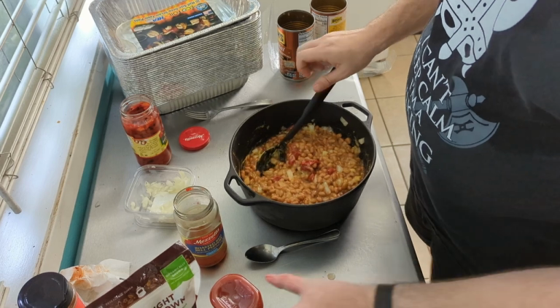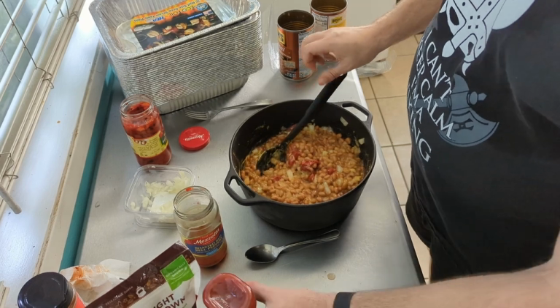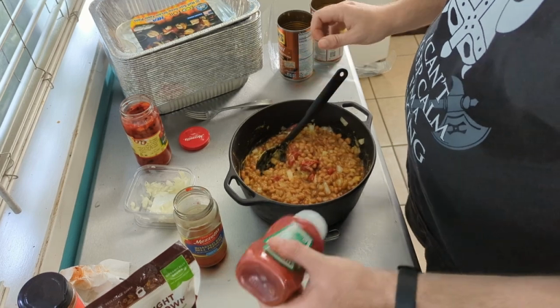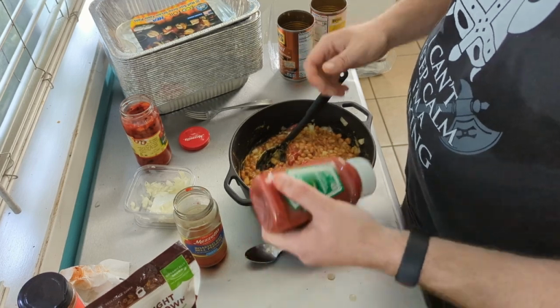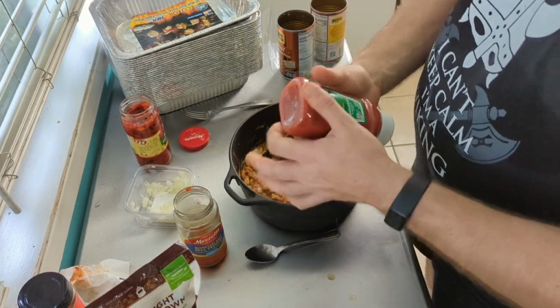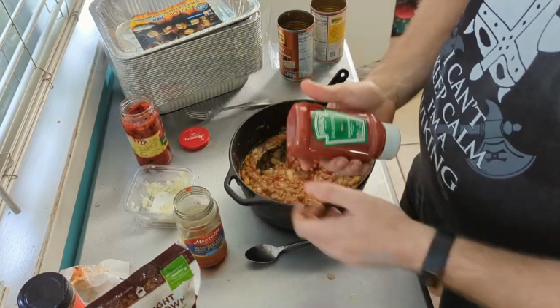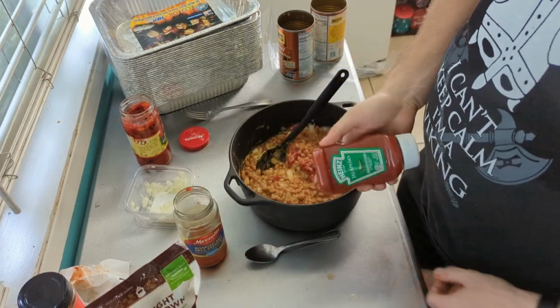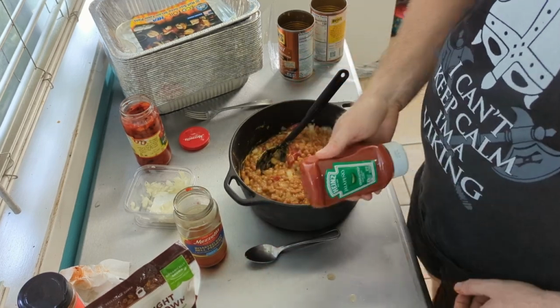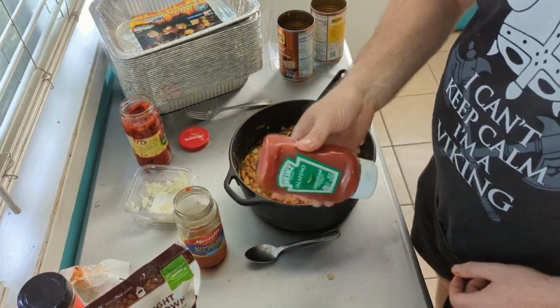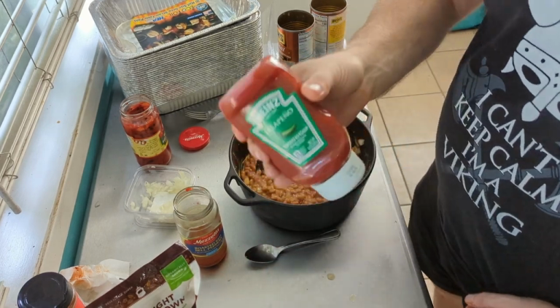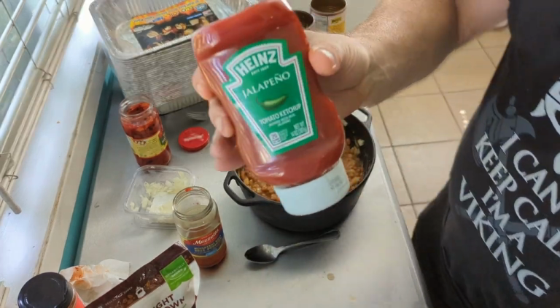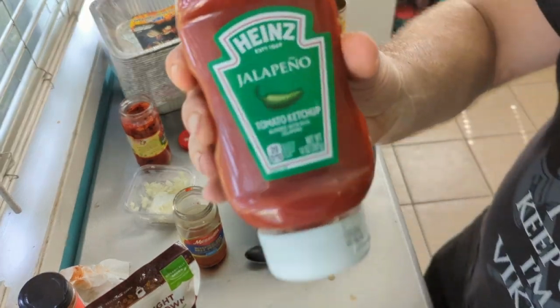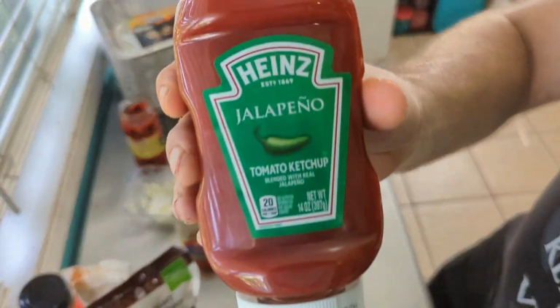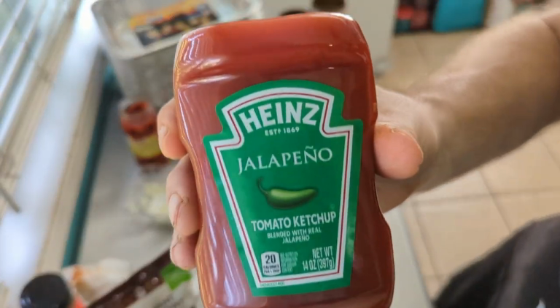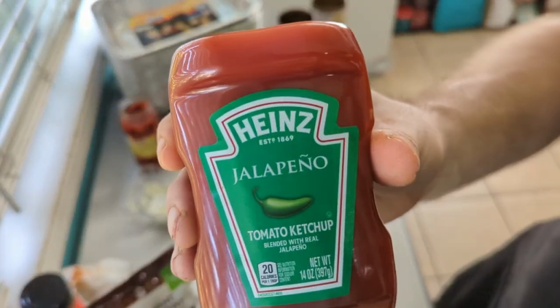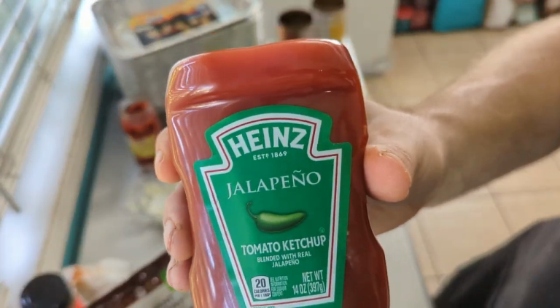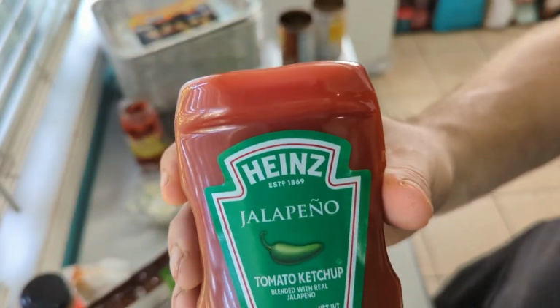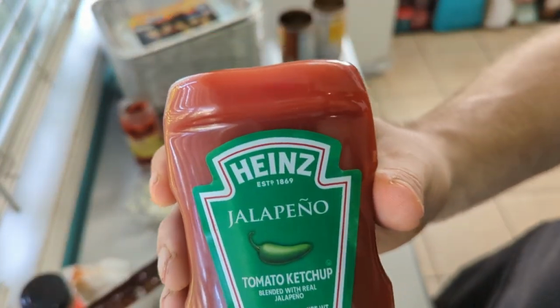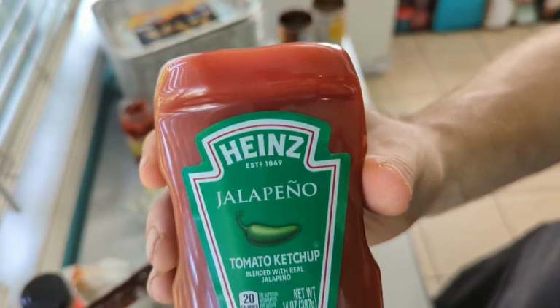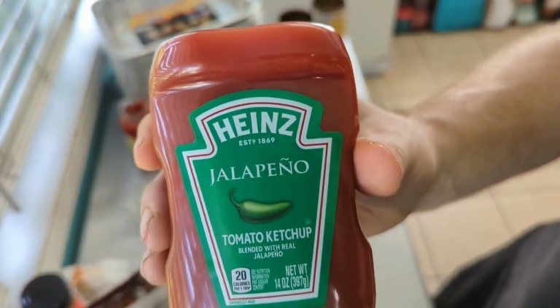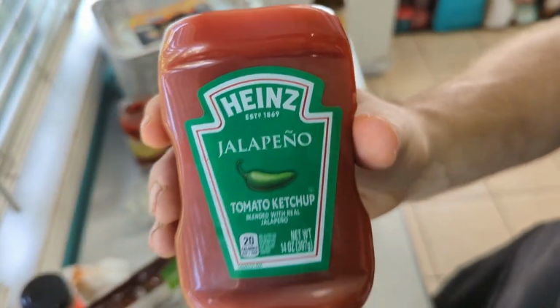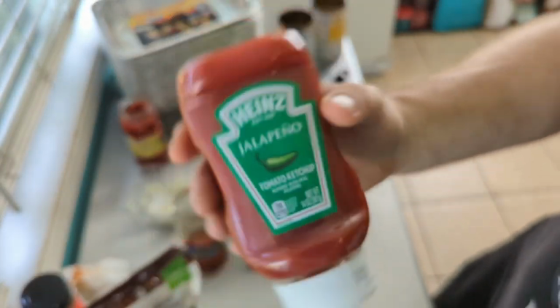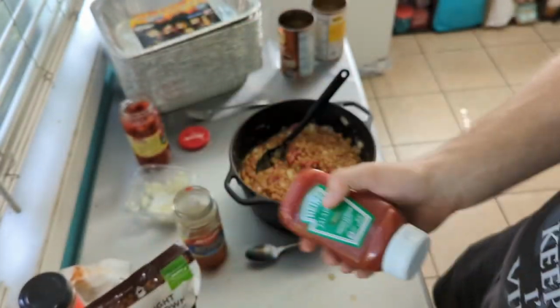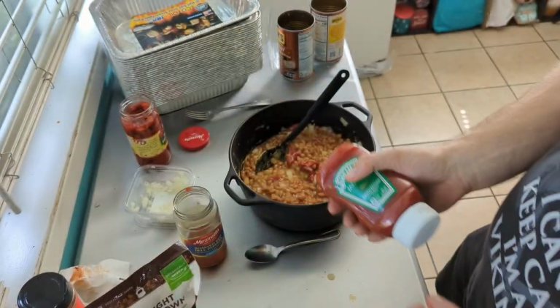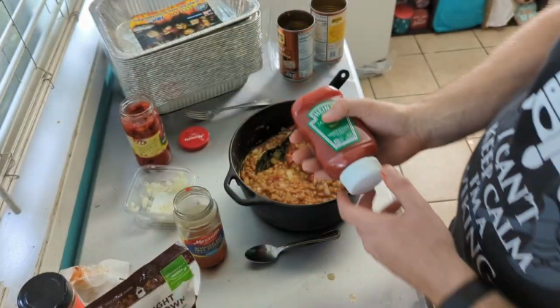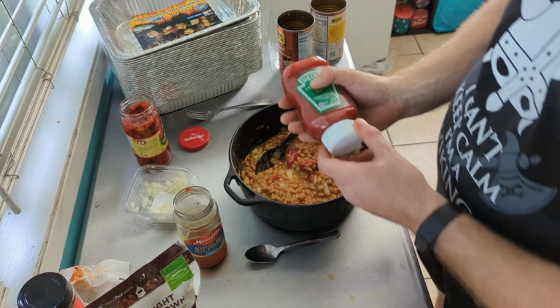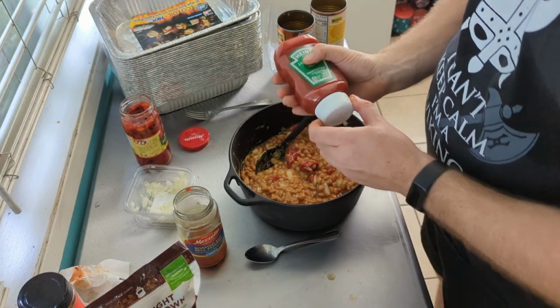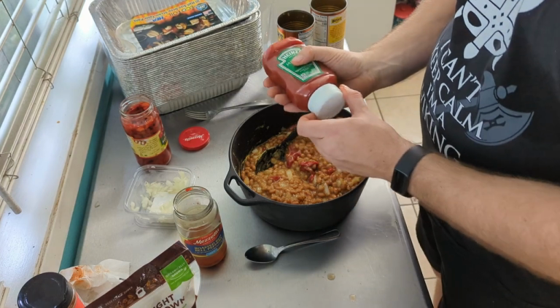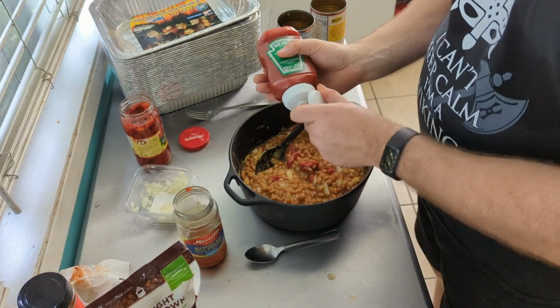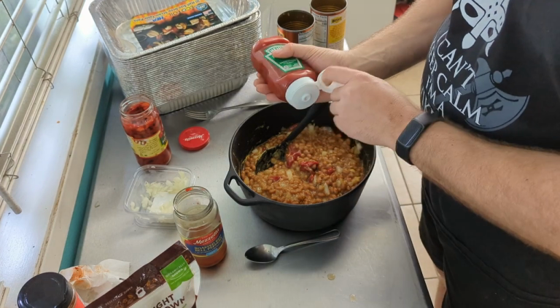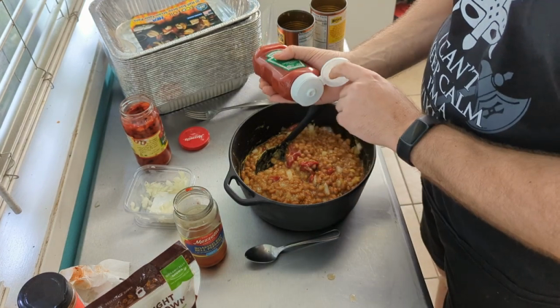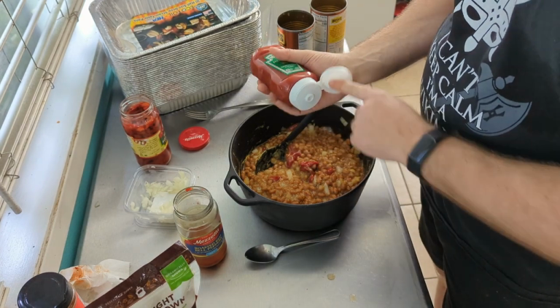Next we're going to add jalapeño ketchup. These beans are going to have a little bit of a kick to them.